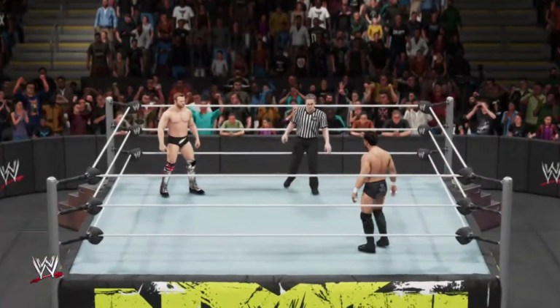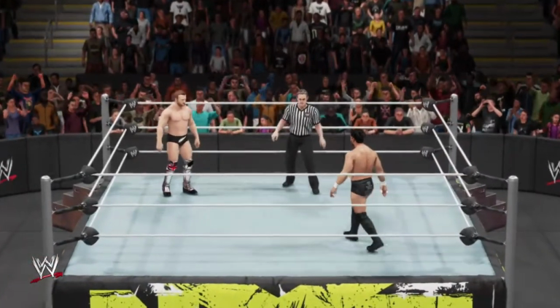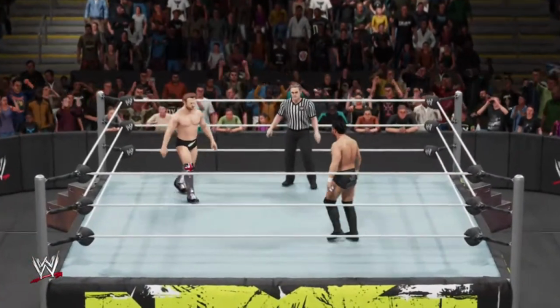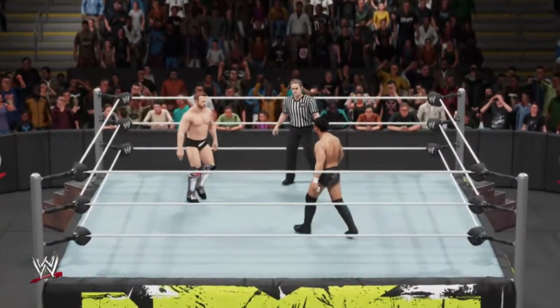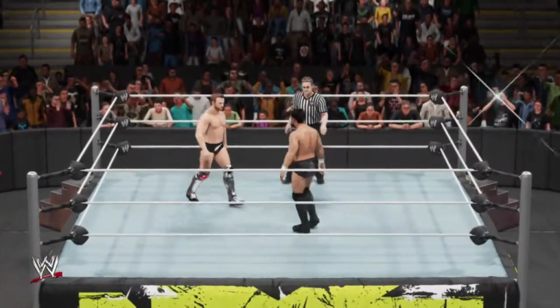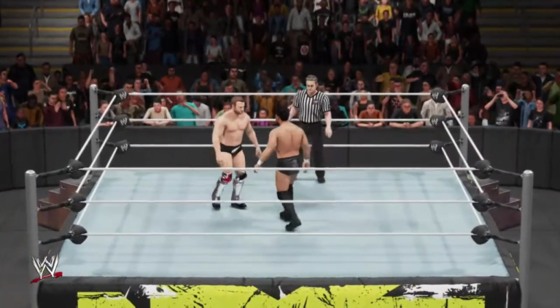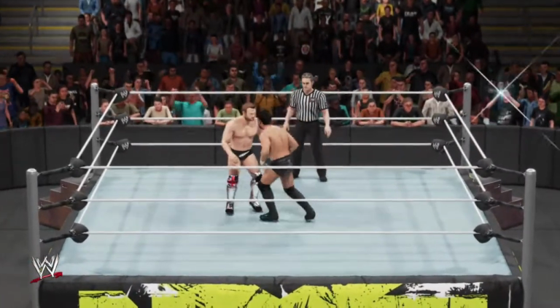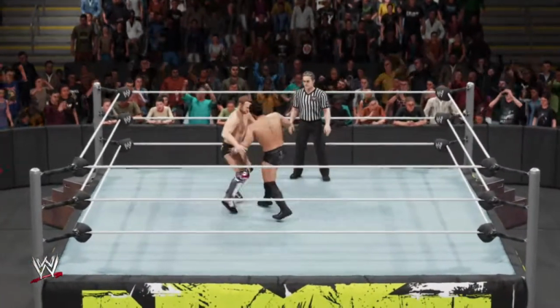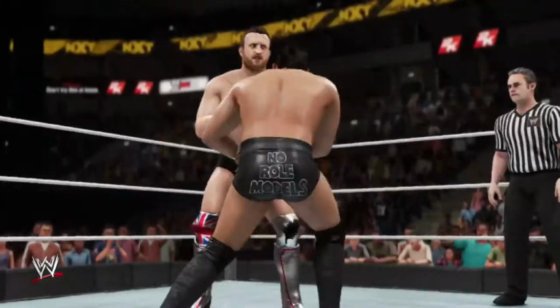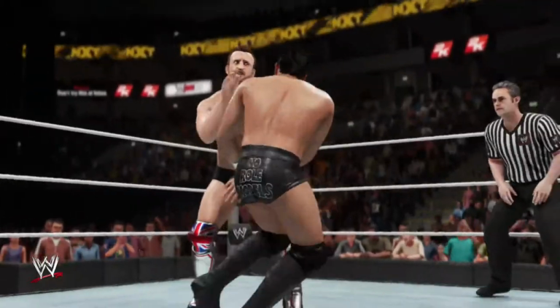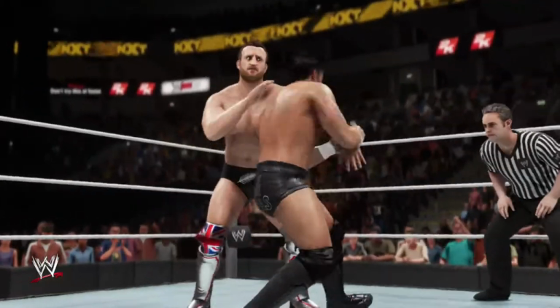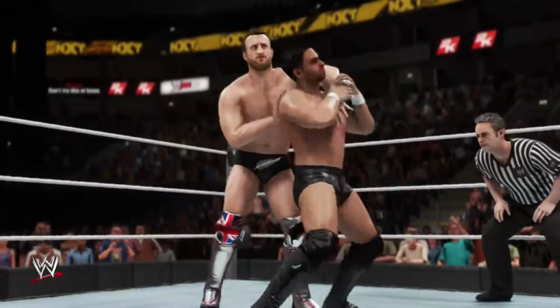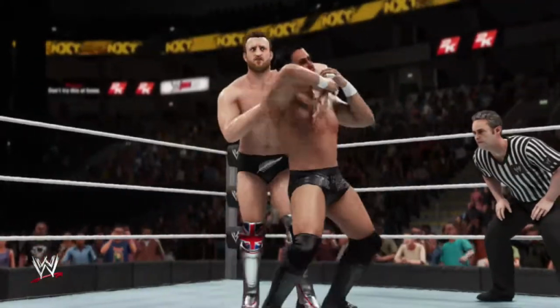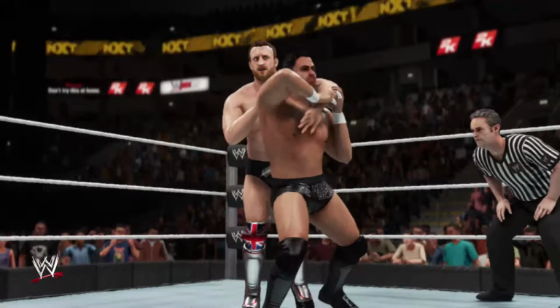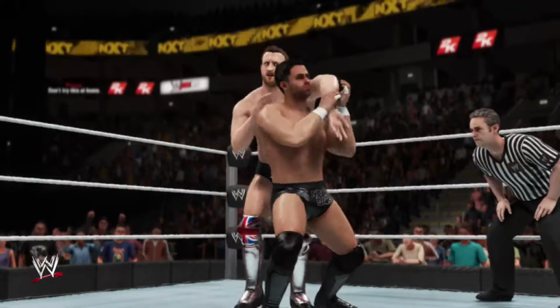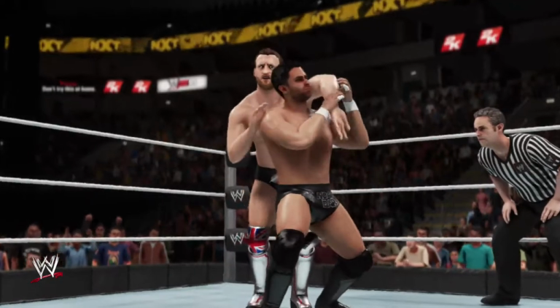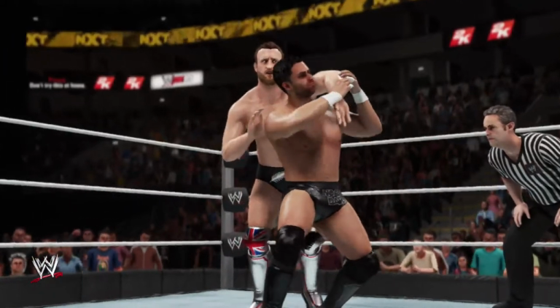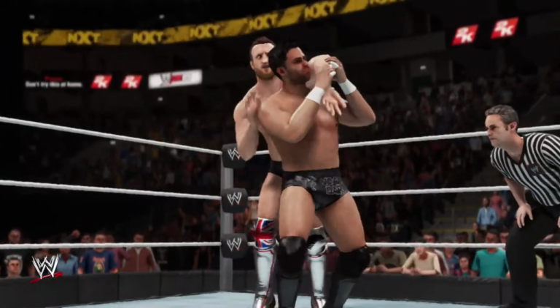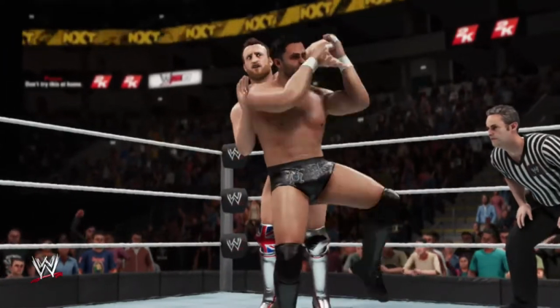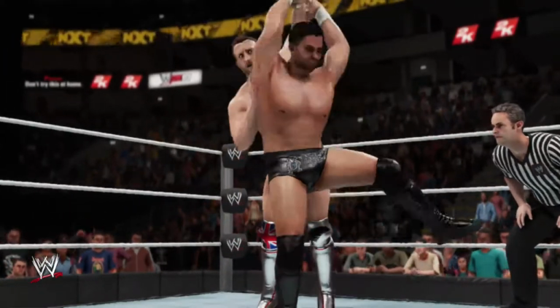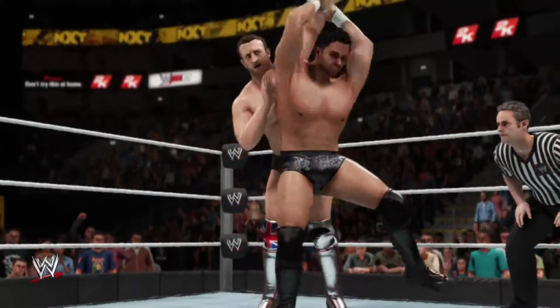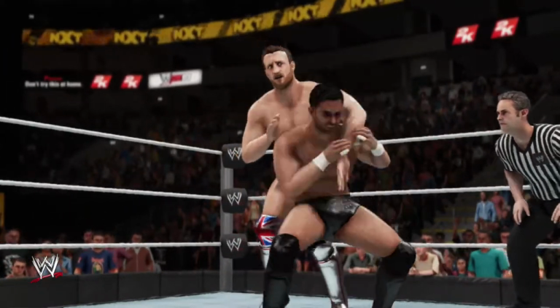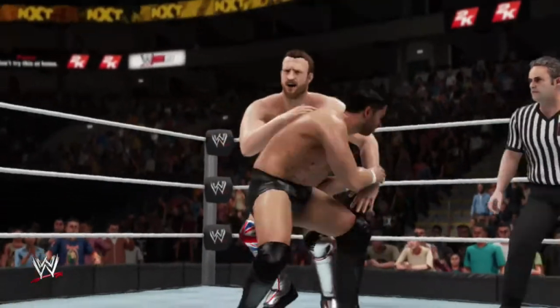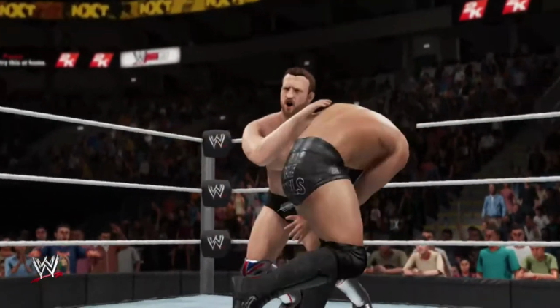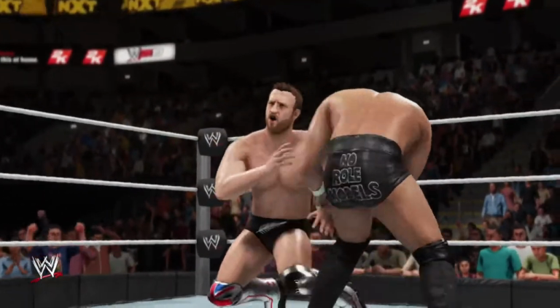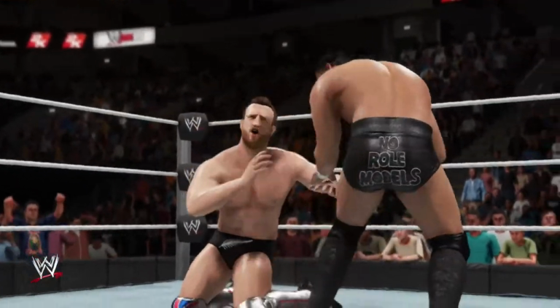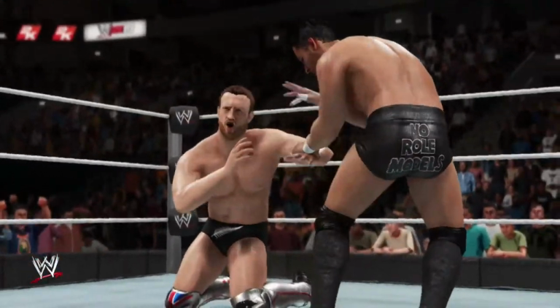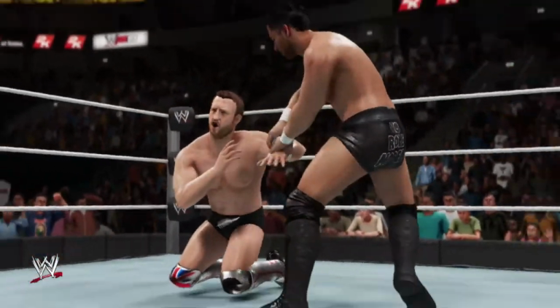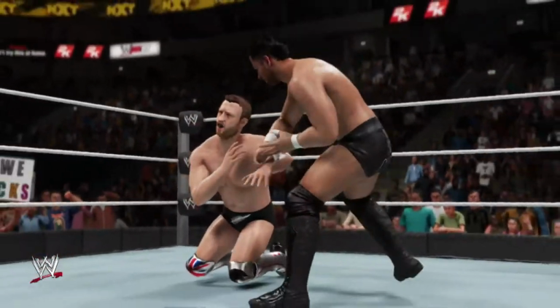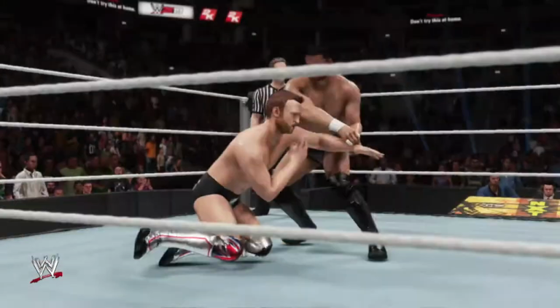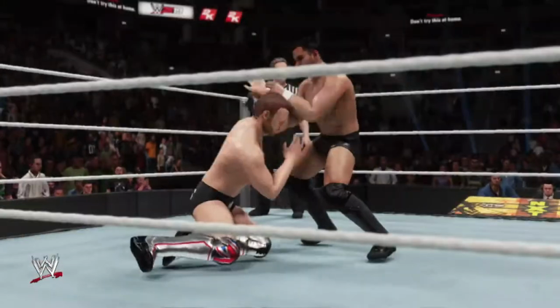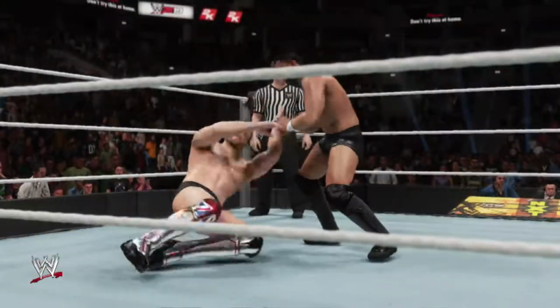You can feel the electricity running through this arena. This is going to be some battle — one-on-one, mano-a-mano.